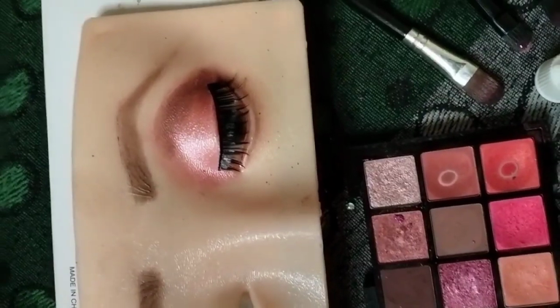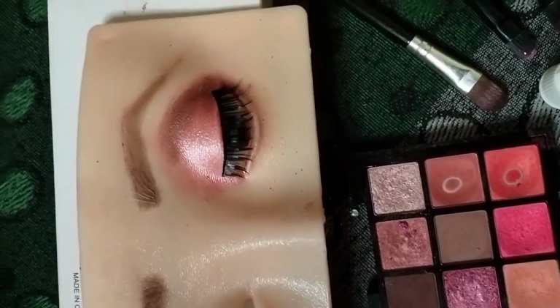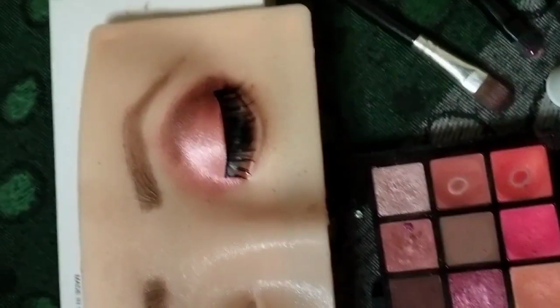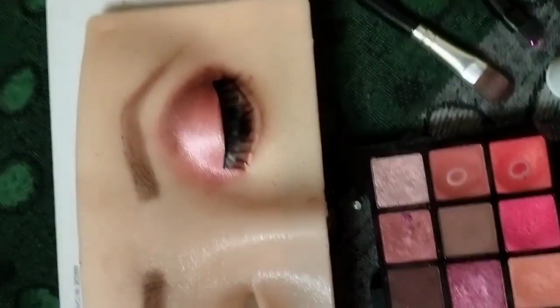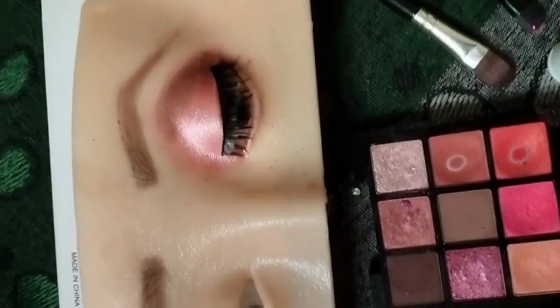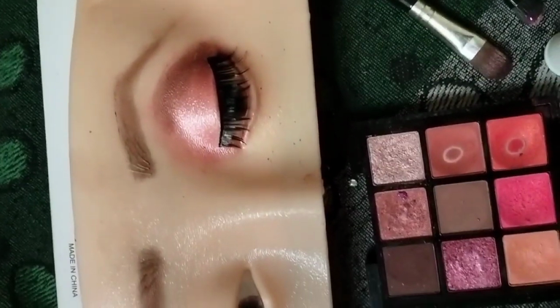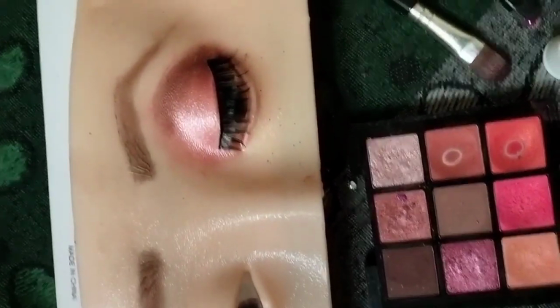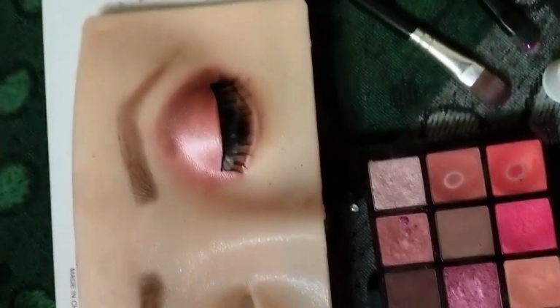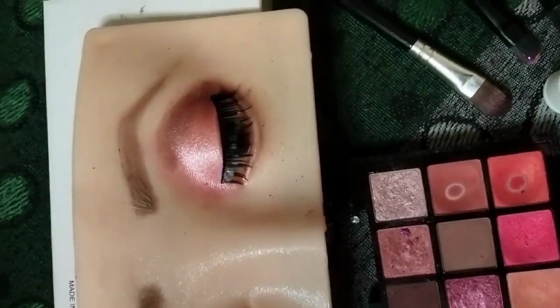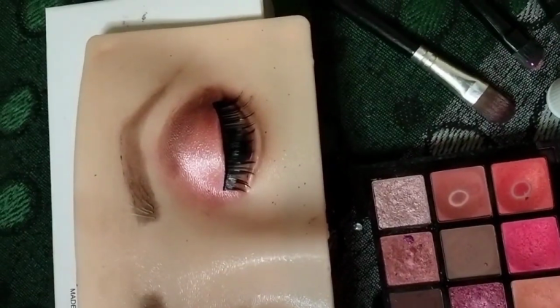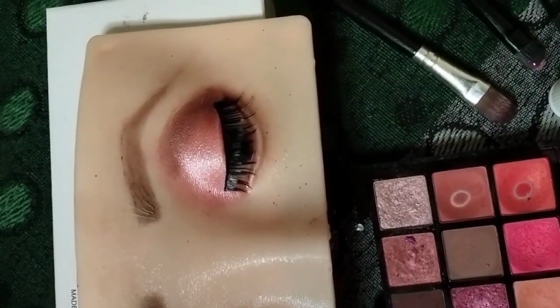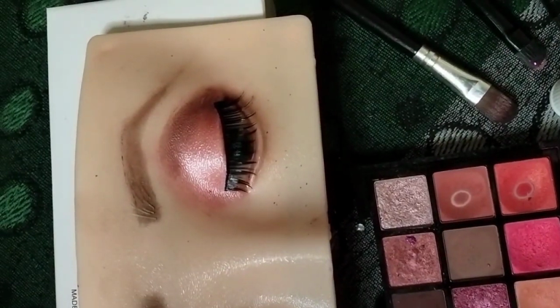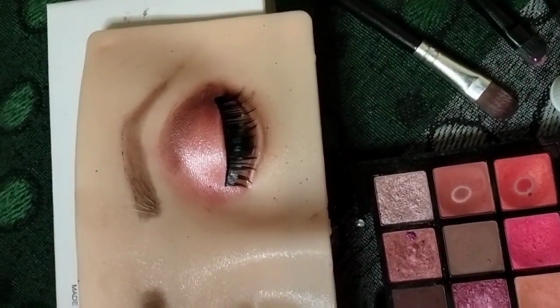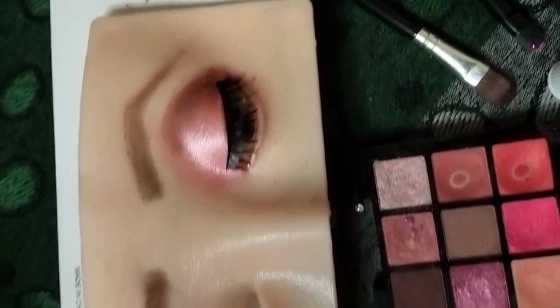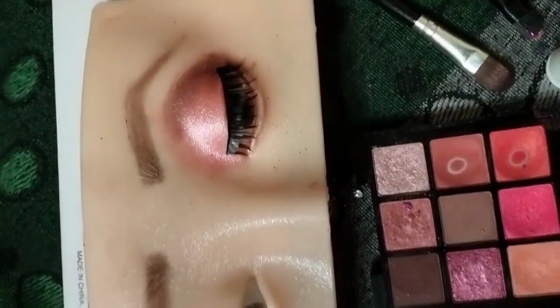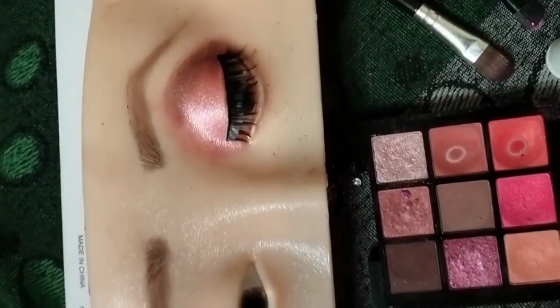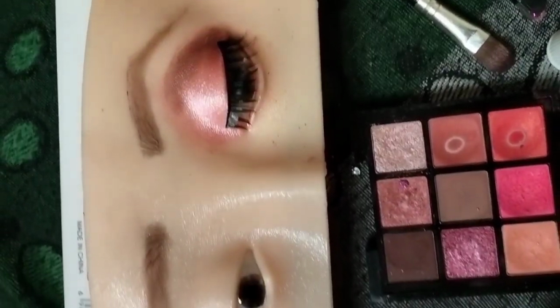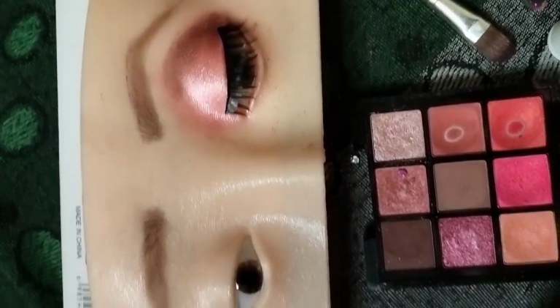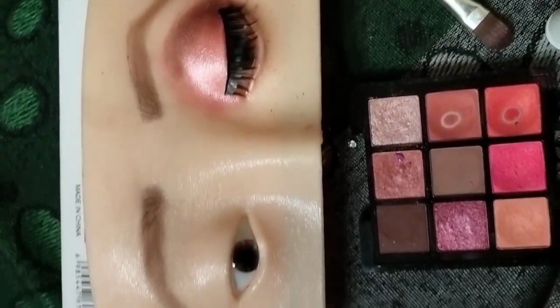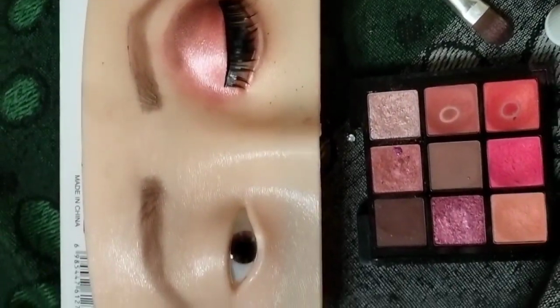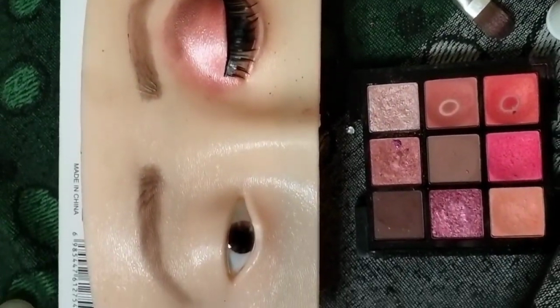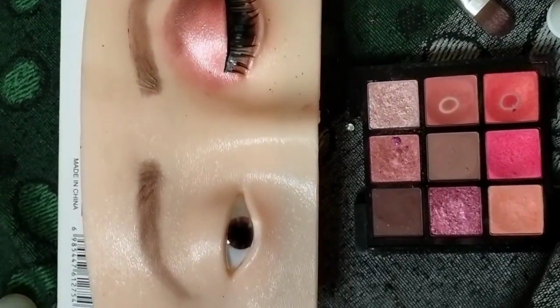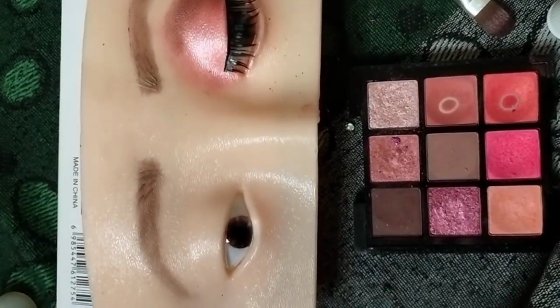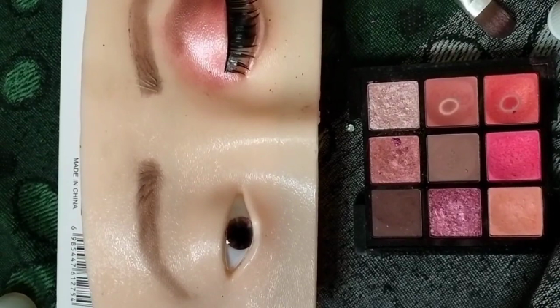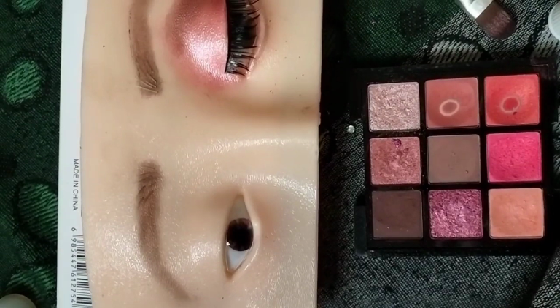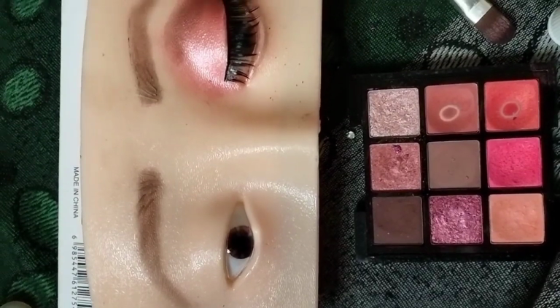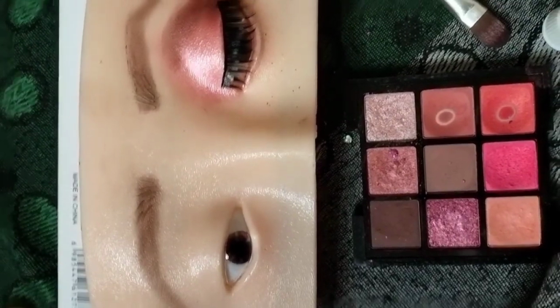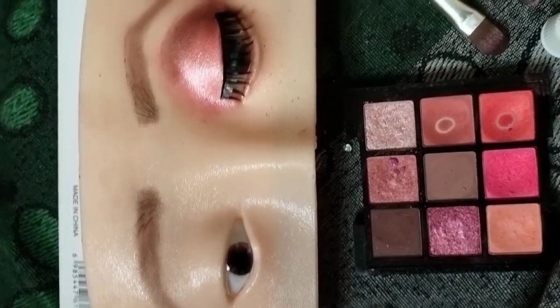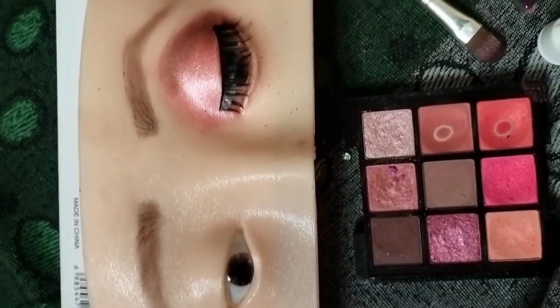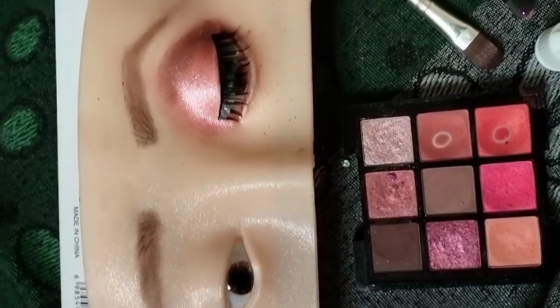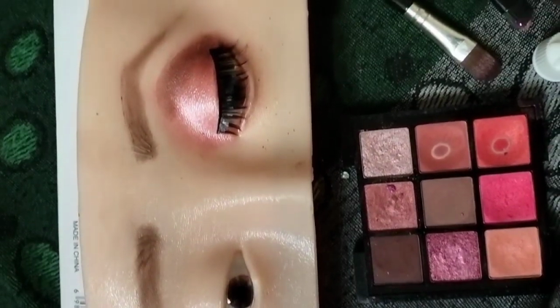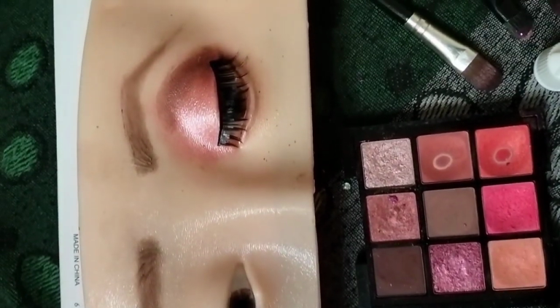Hey guys, welcome back to my channel, it's me Monica. Today I will show you my eye tutorial. This tutorial has been a lot of trends.